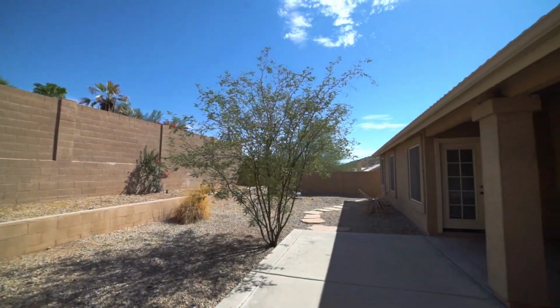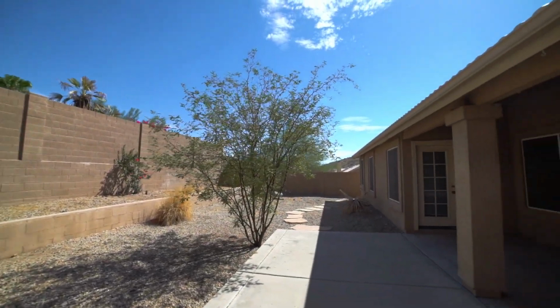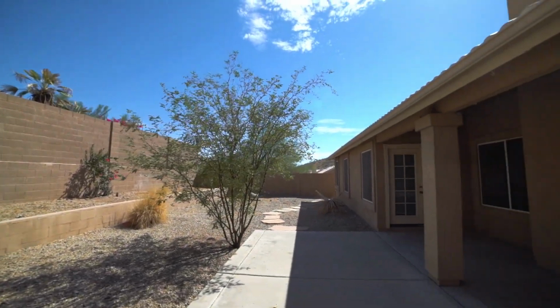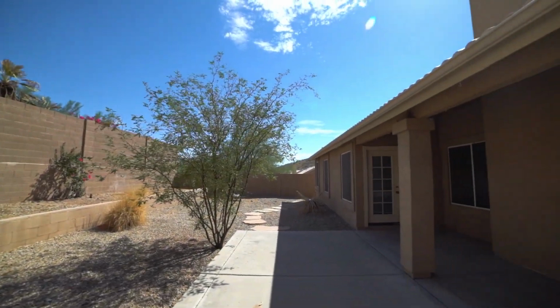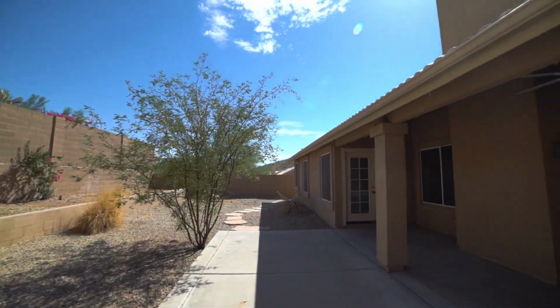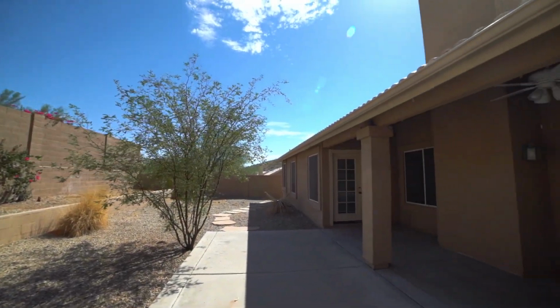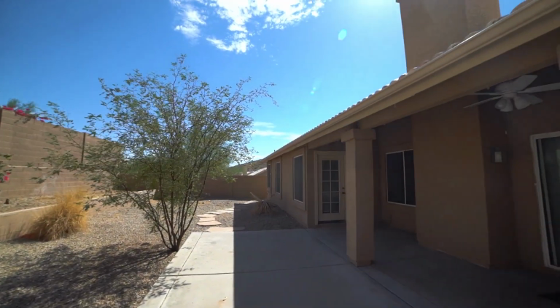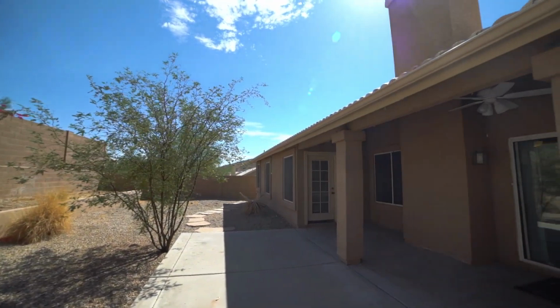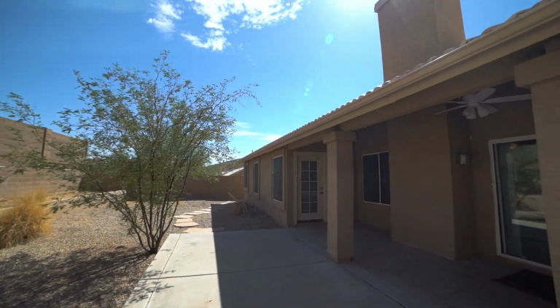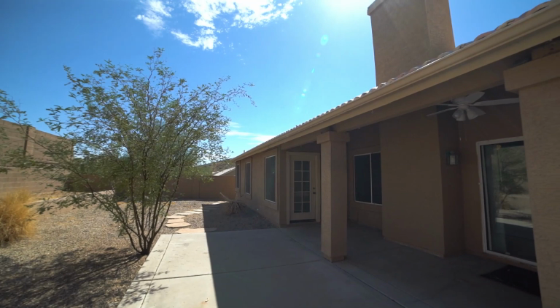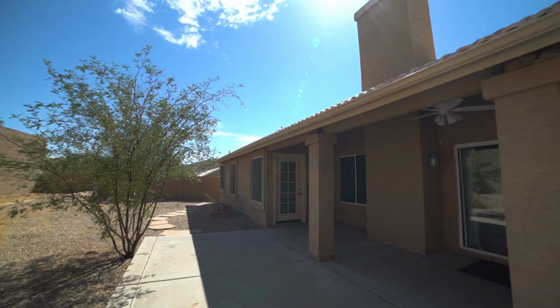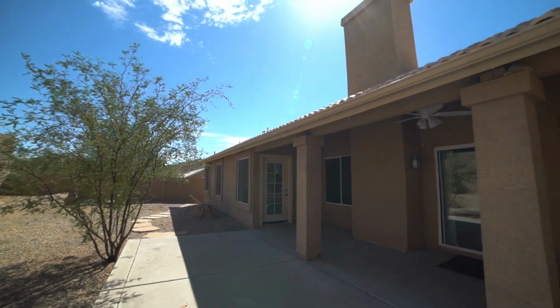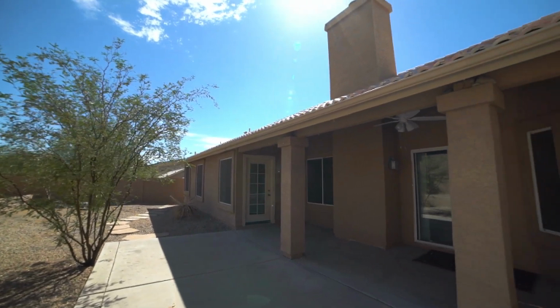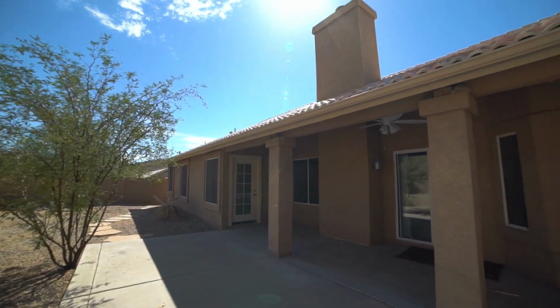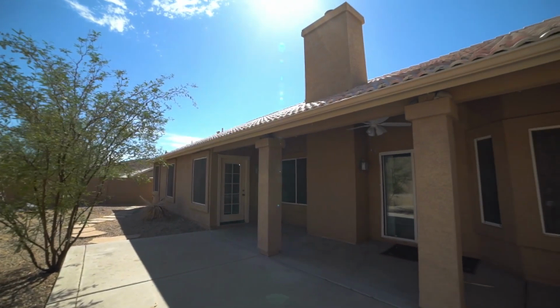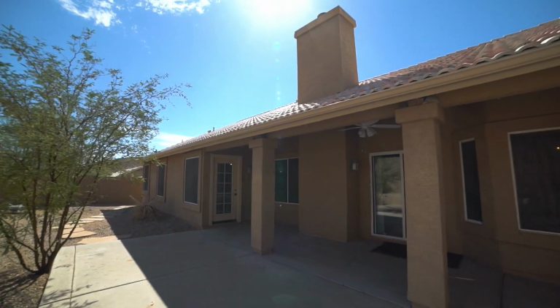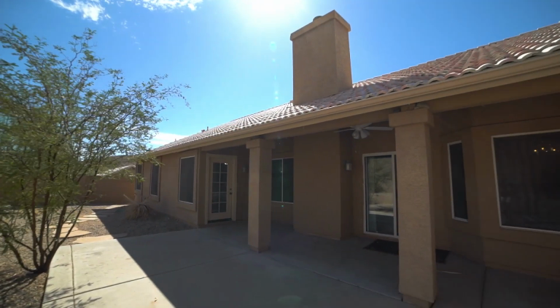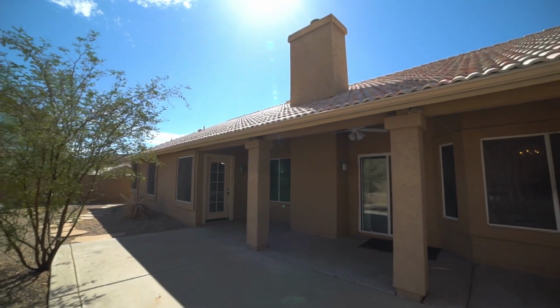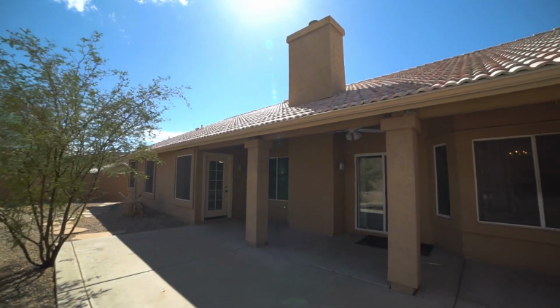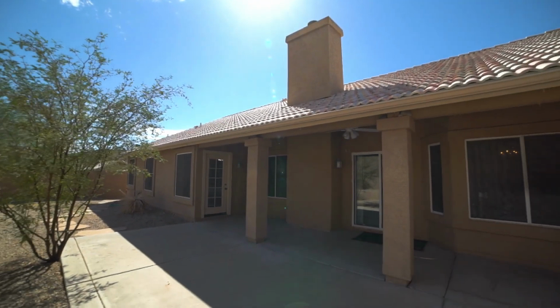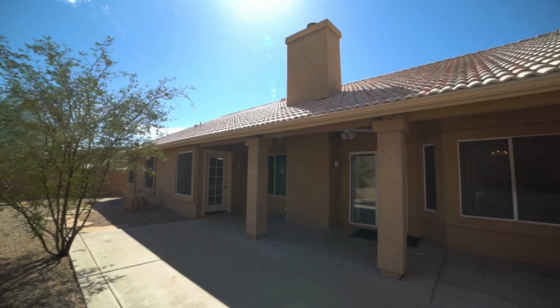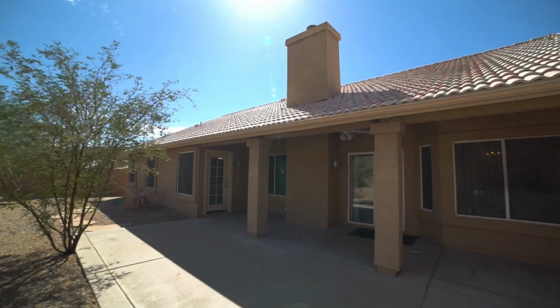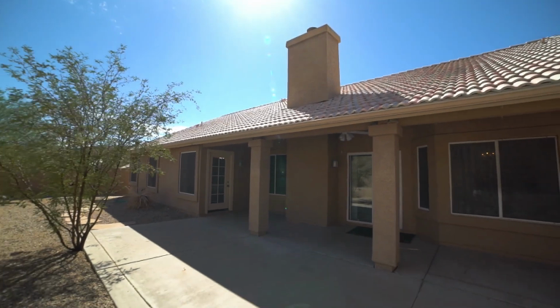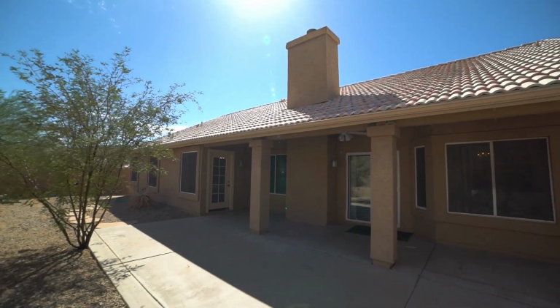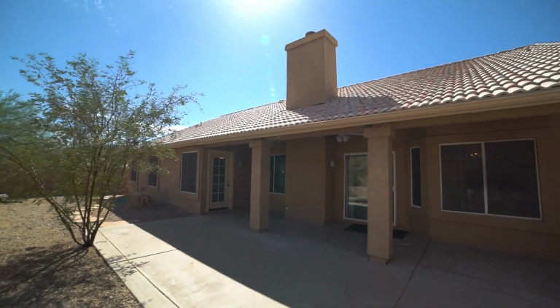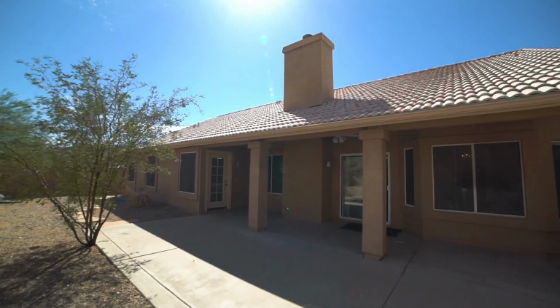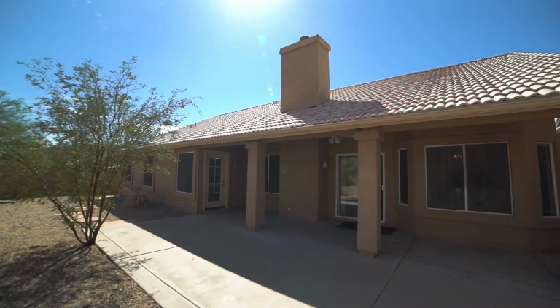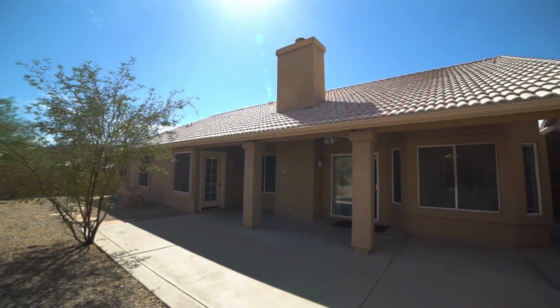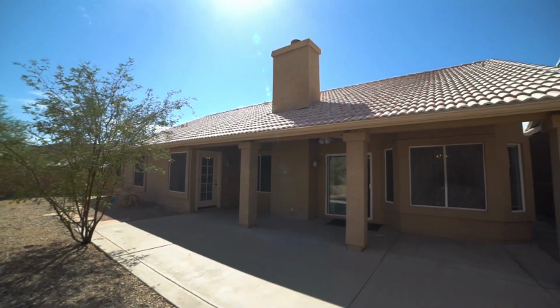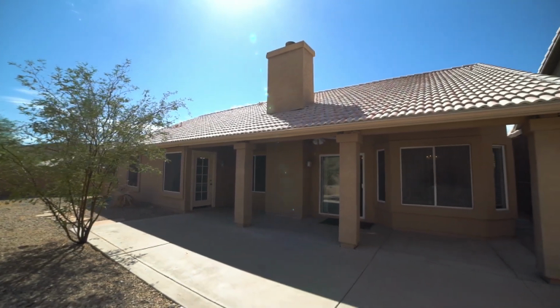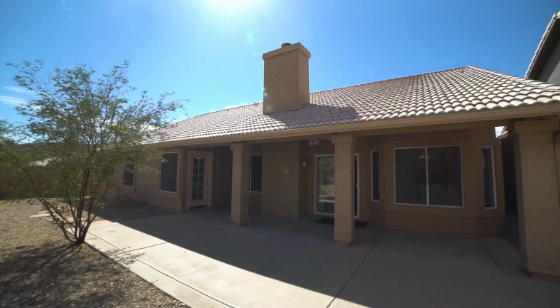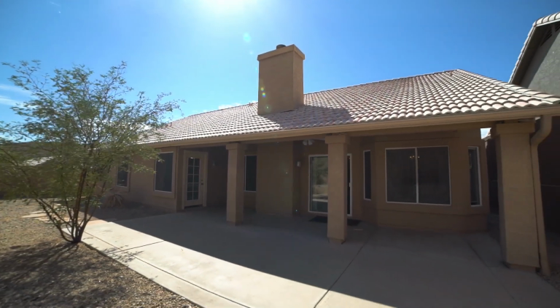Thank you for watching today's tour of this gorgeous home in Phoenix. Have a wonderful day.